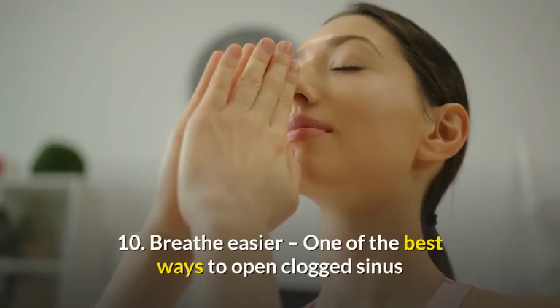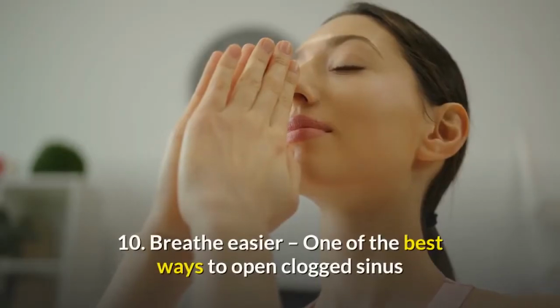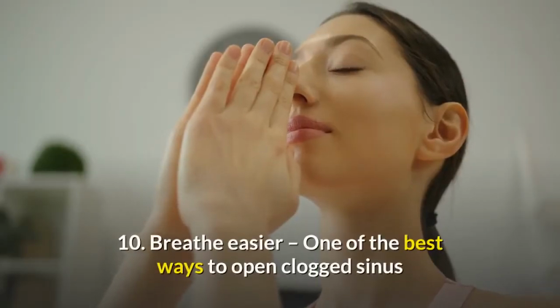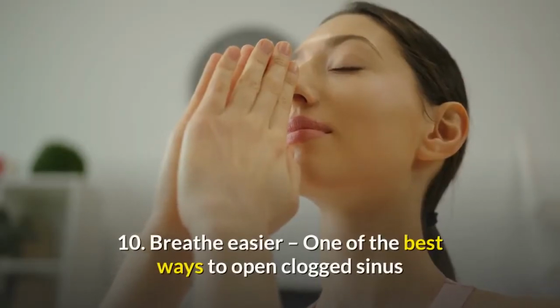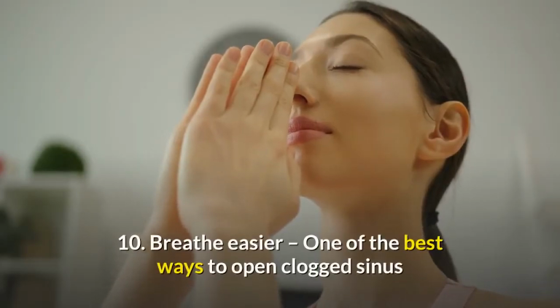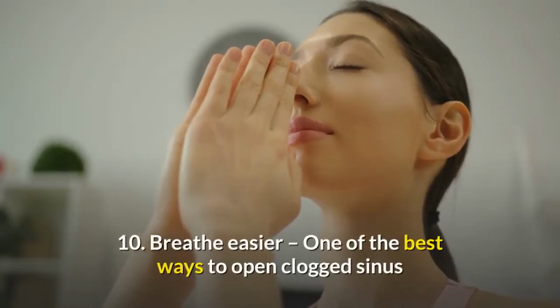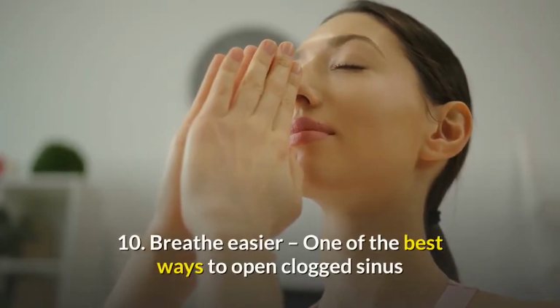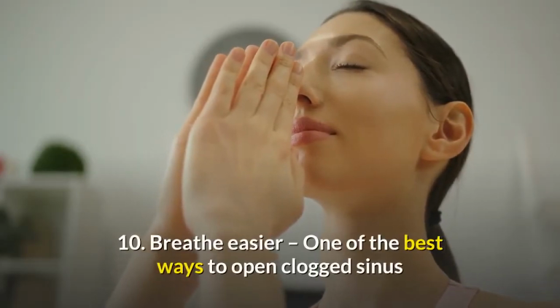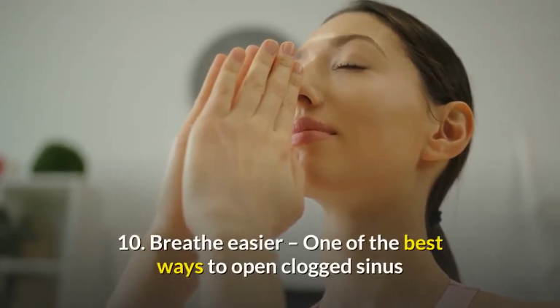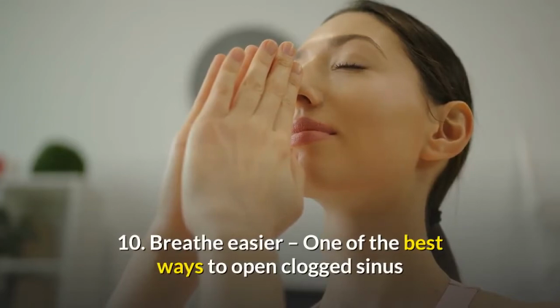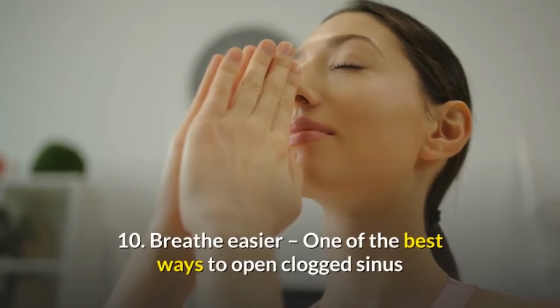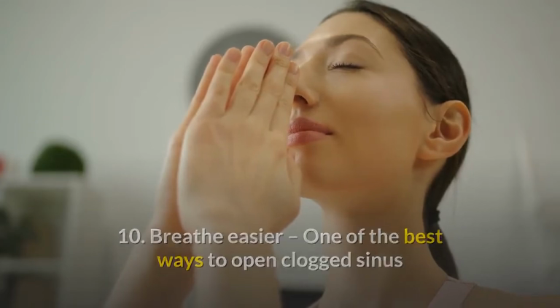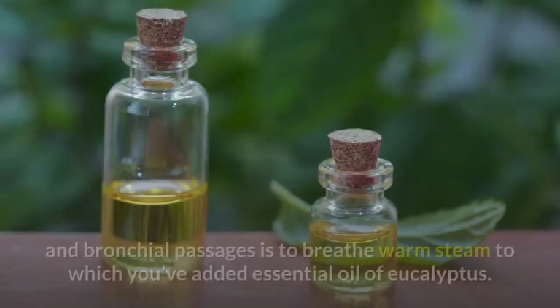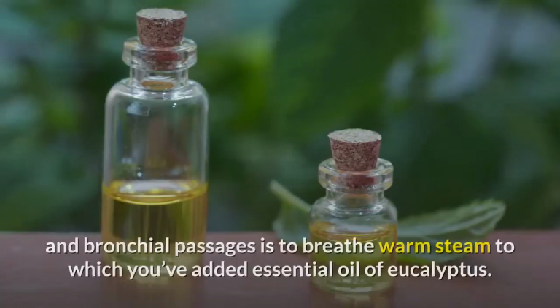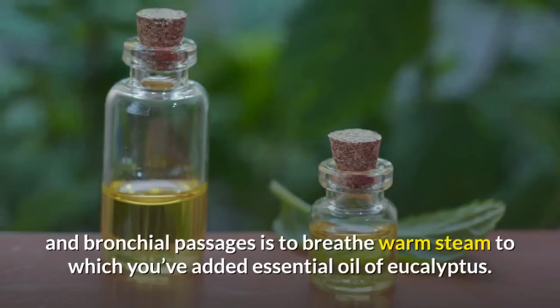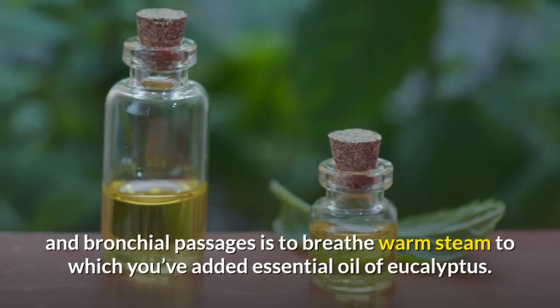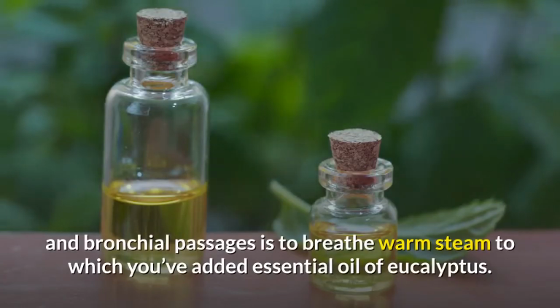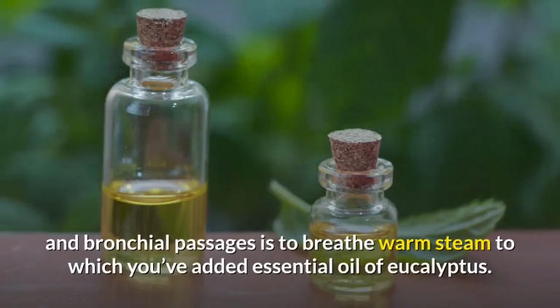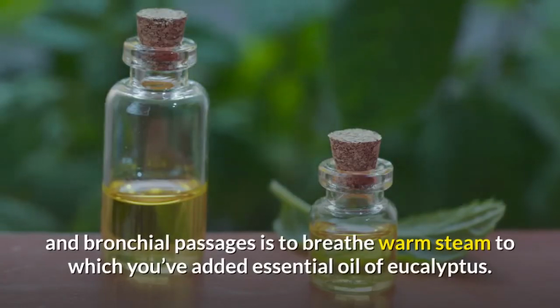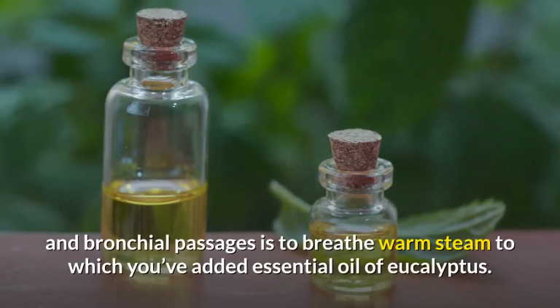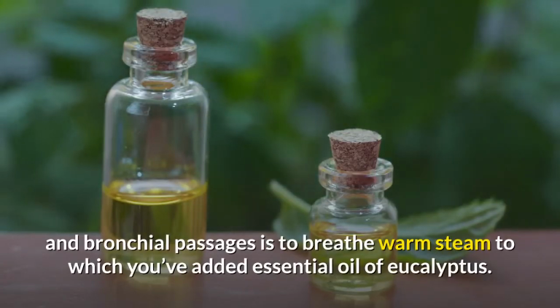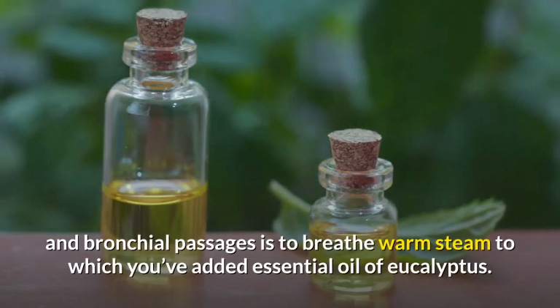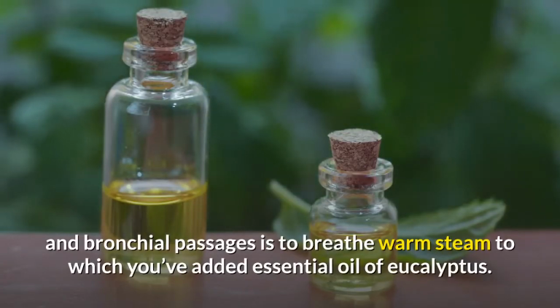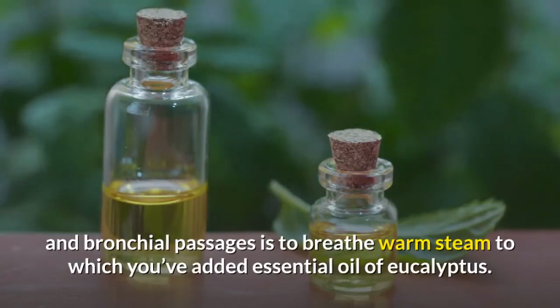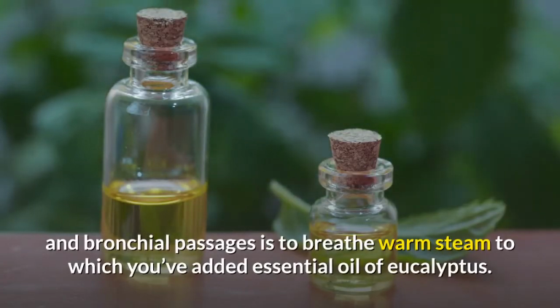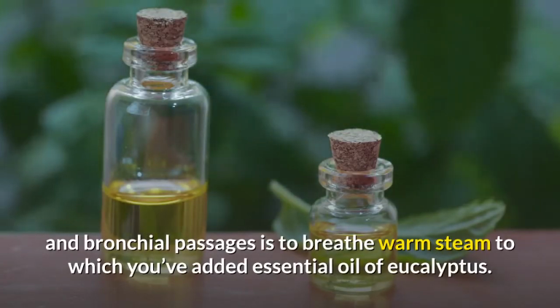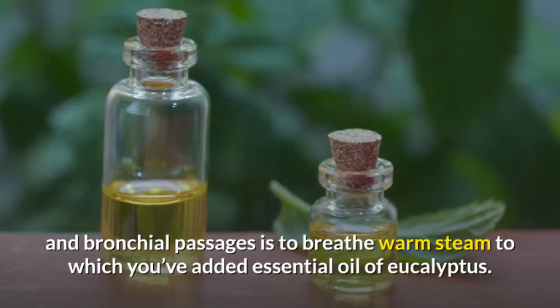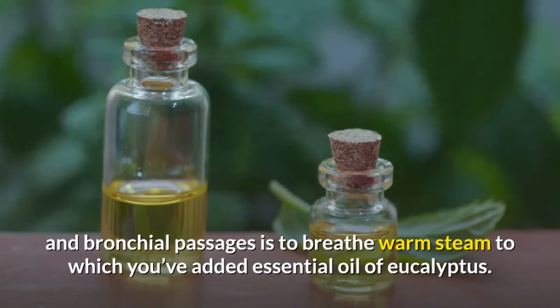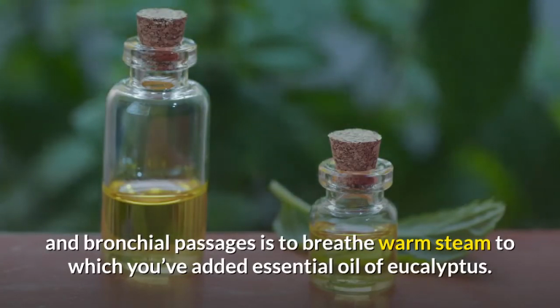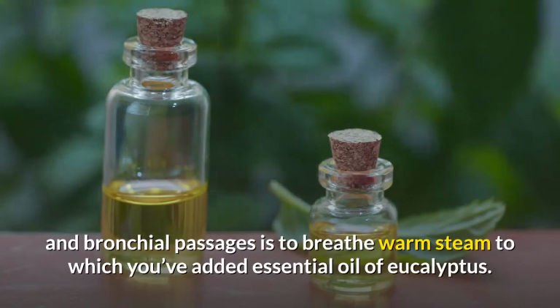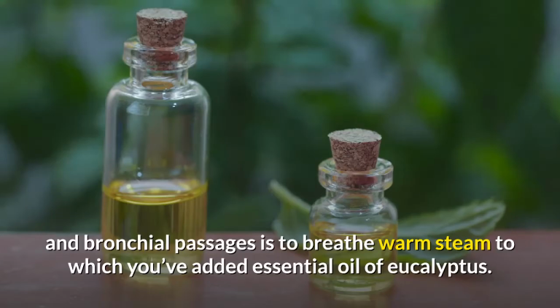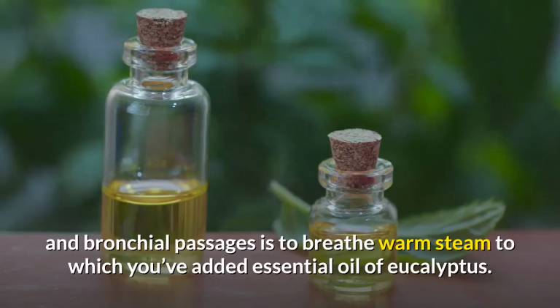10. Breathe easier. One of the best ways to open clogged sinus and bronchial passages is to breathe warm steam to which you've added essential oil of eucalyptus.